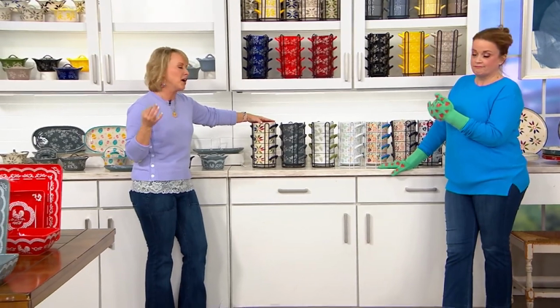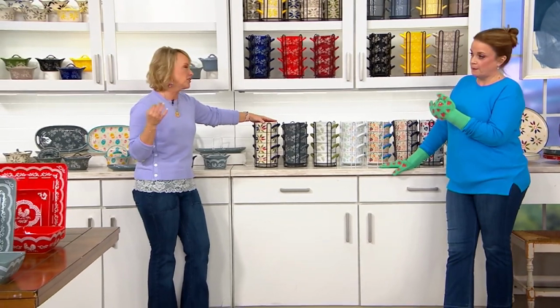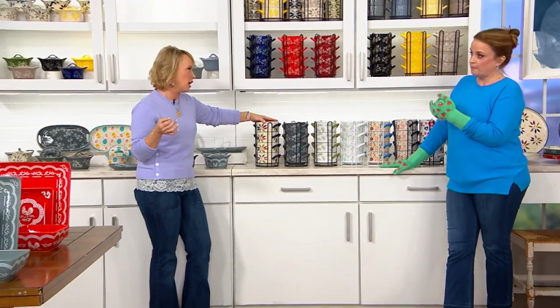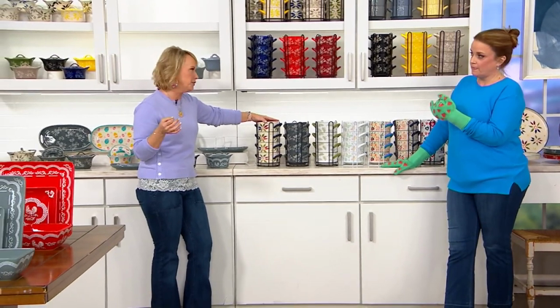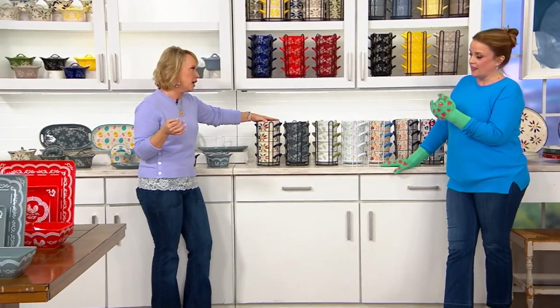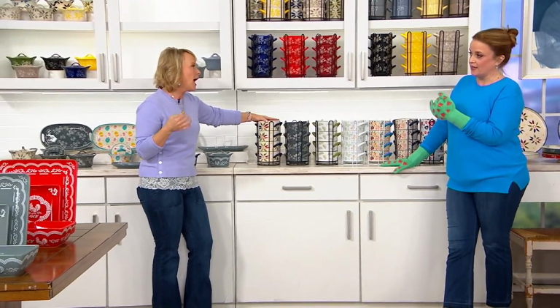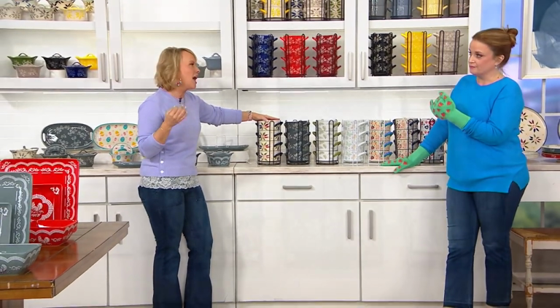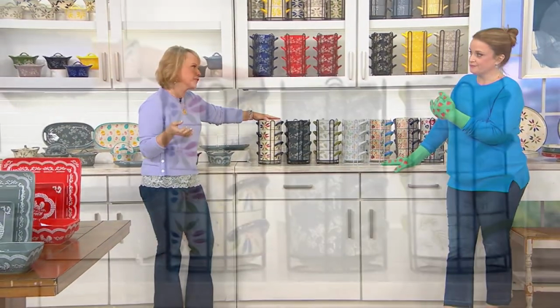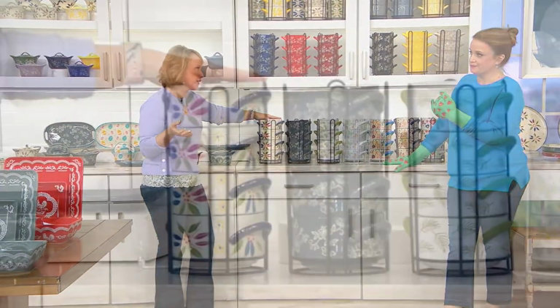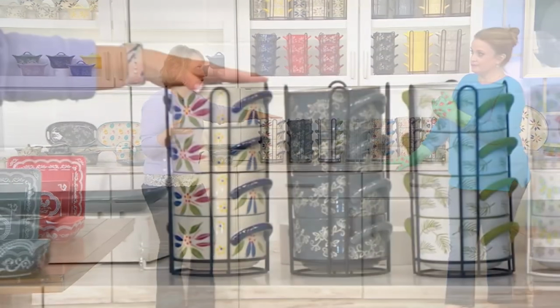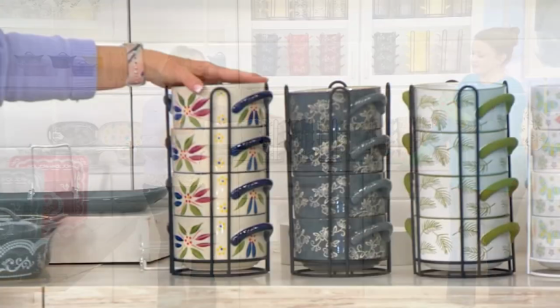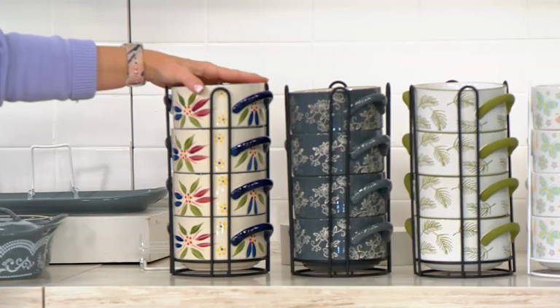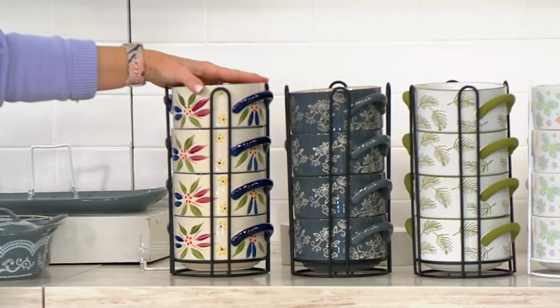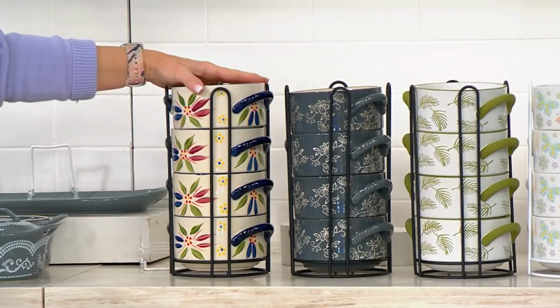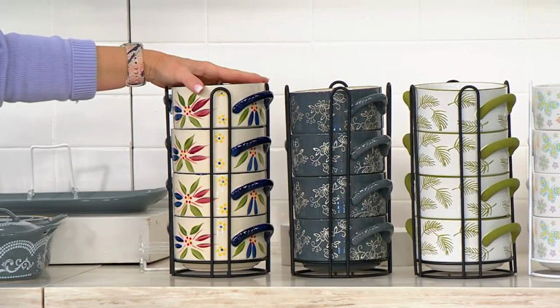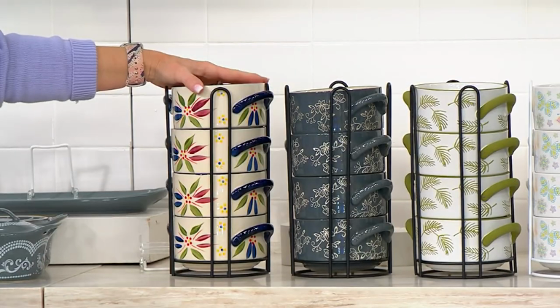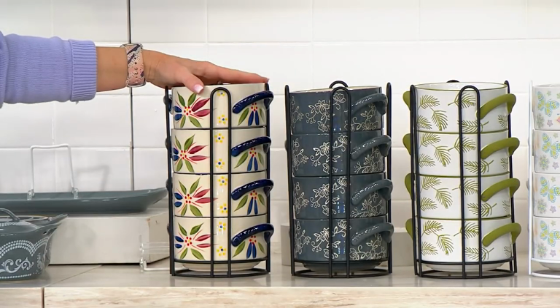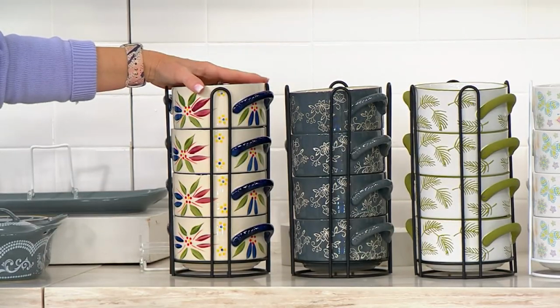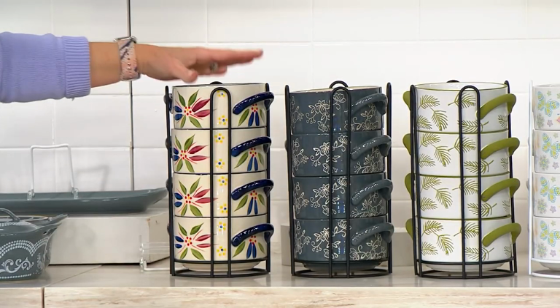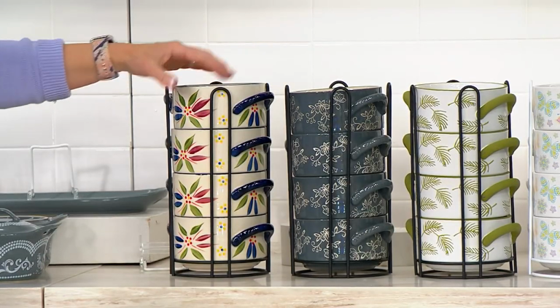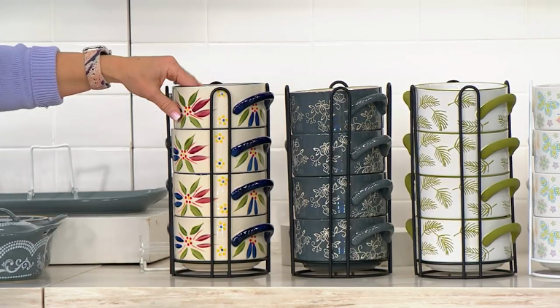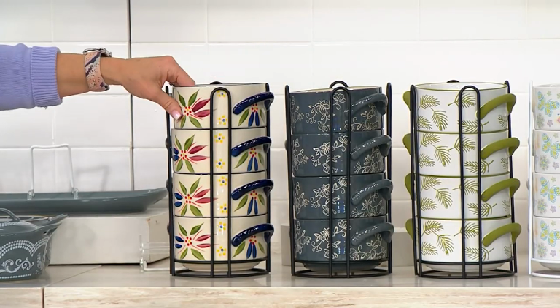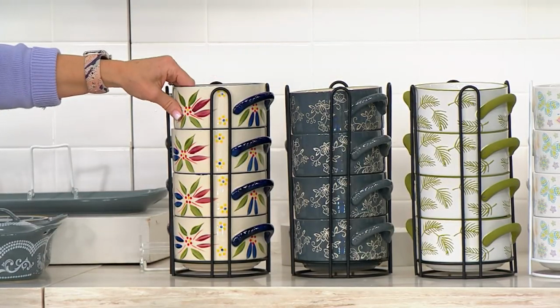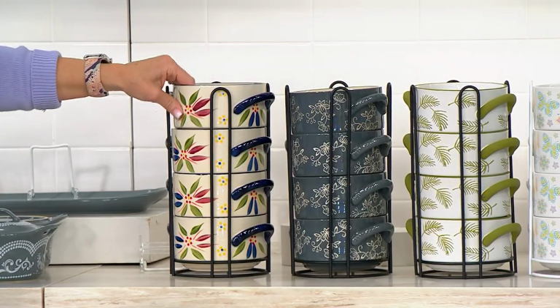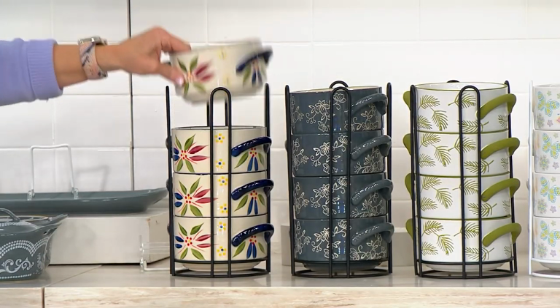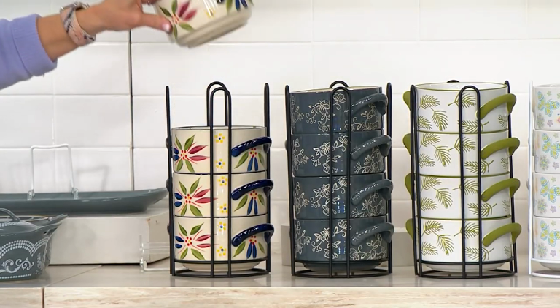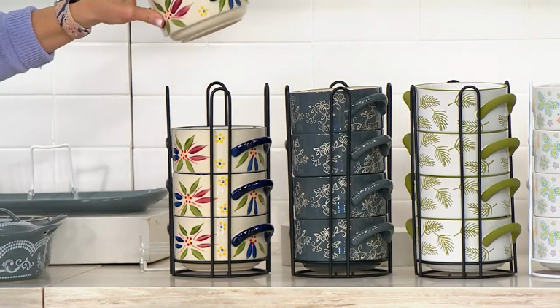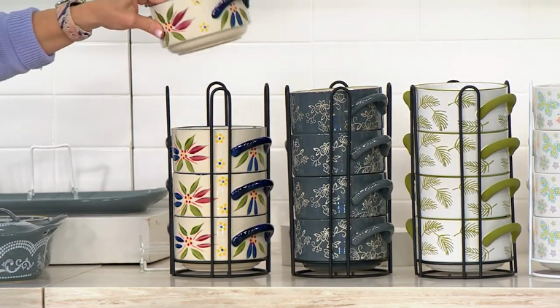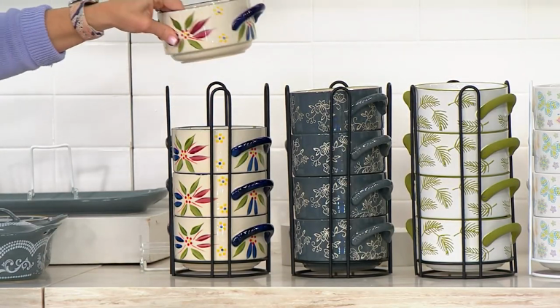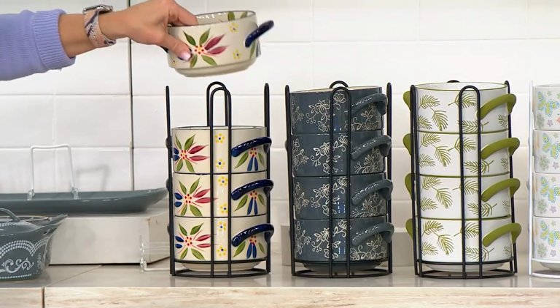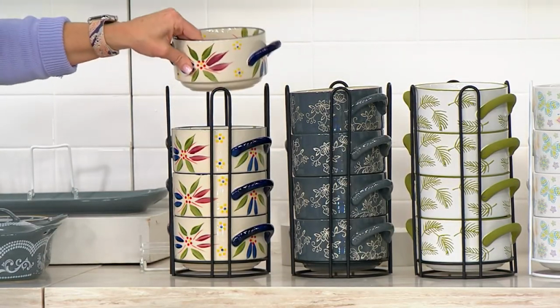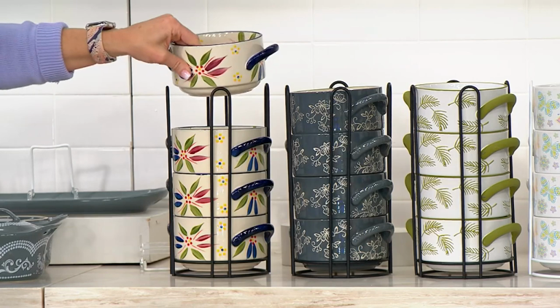And the fact that you have four 22-ounce soup cereal bowls with the handles — that's what people have loved.